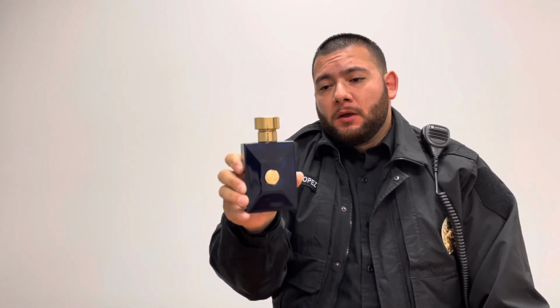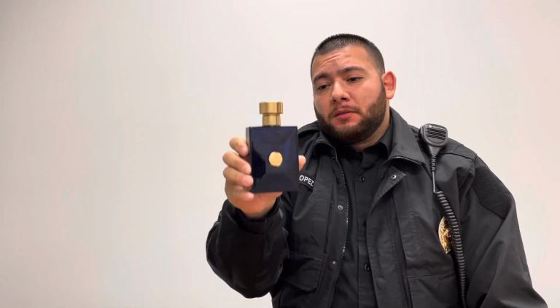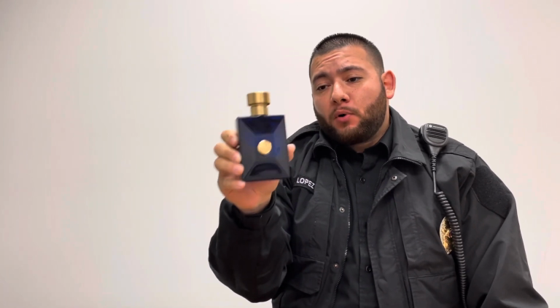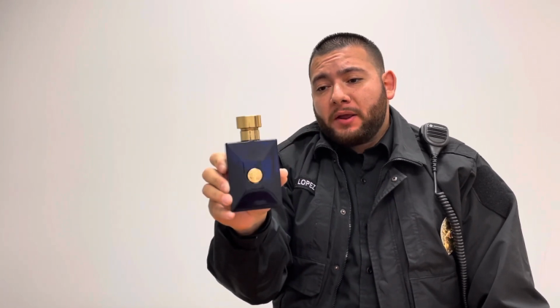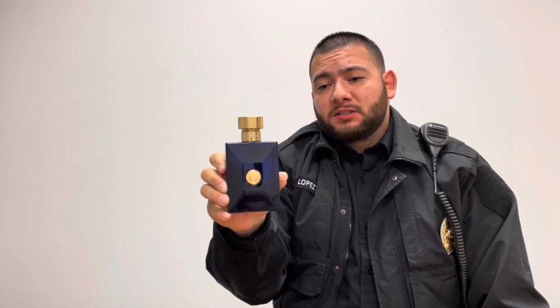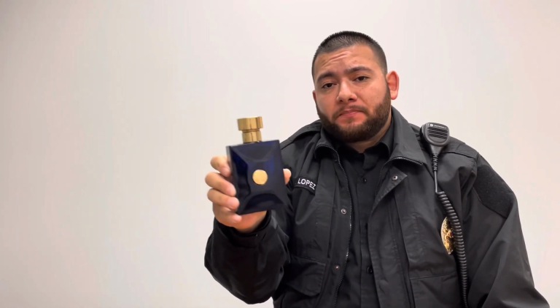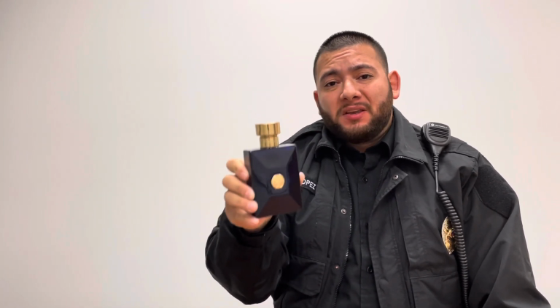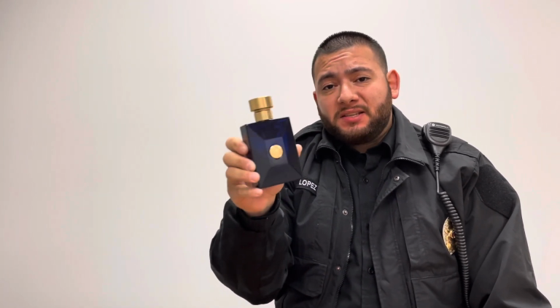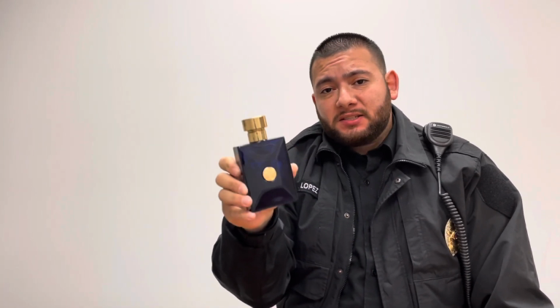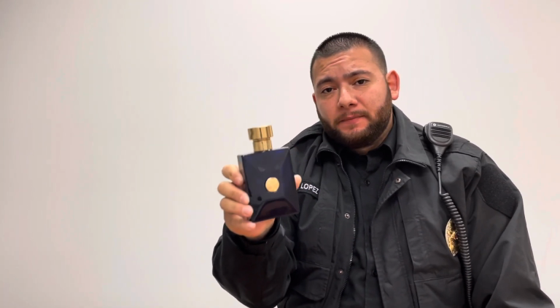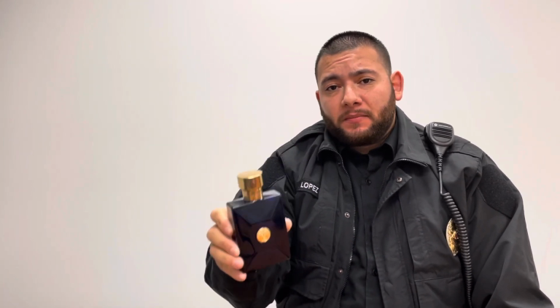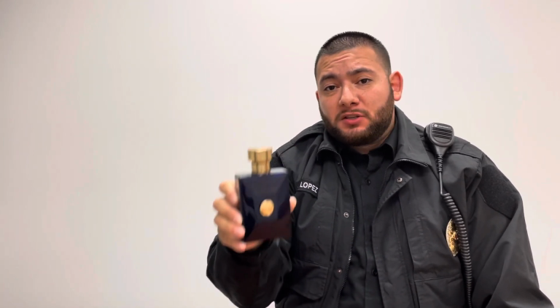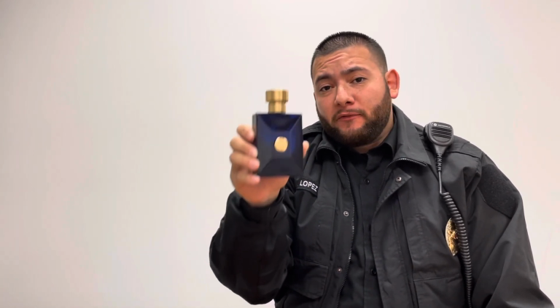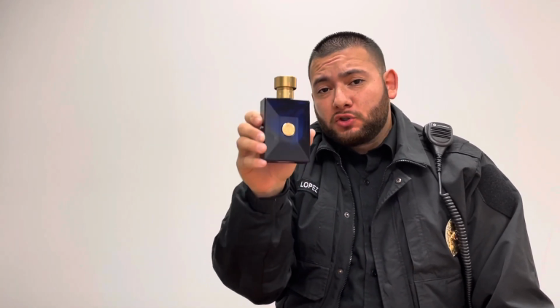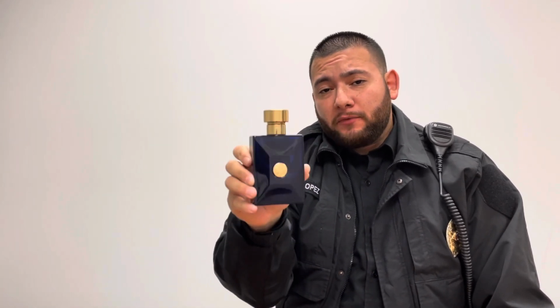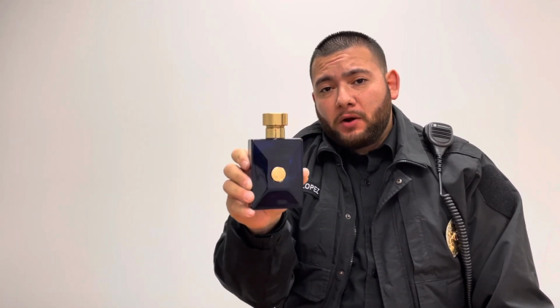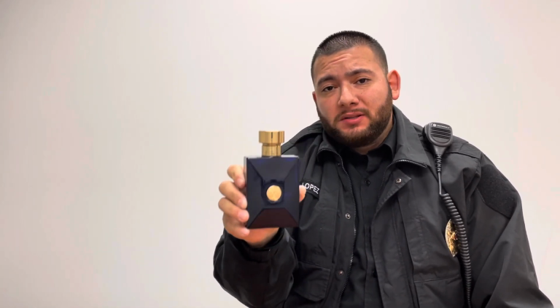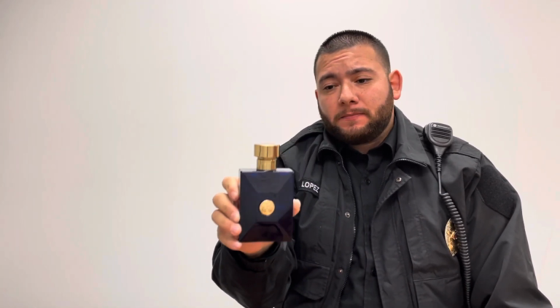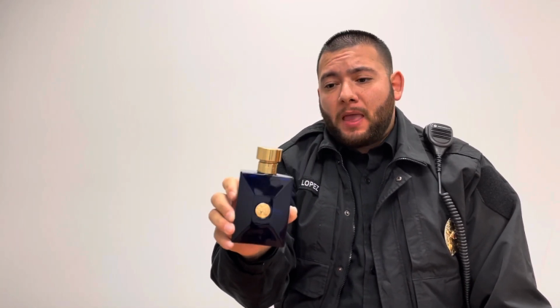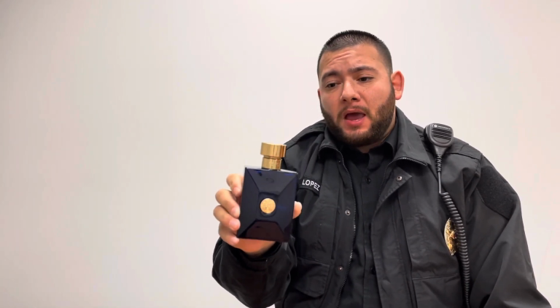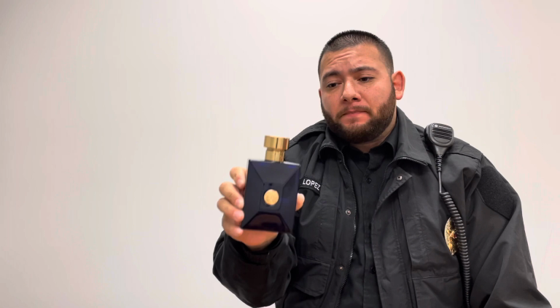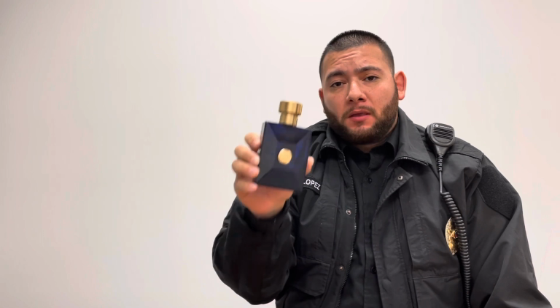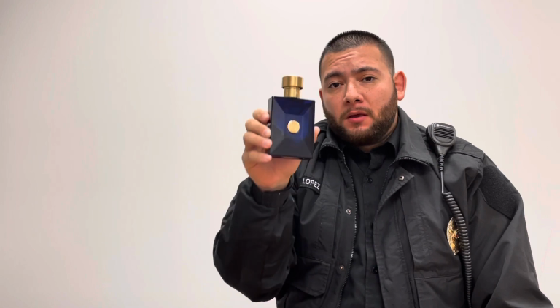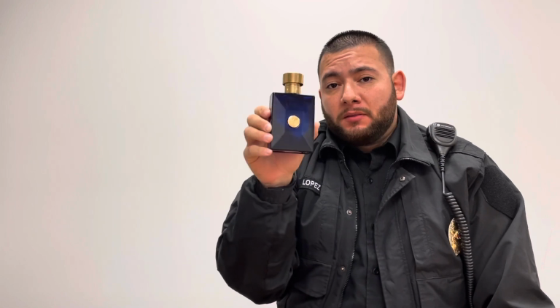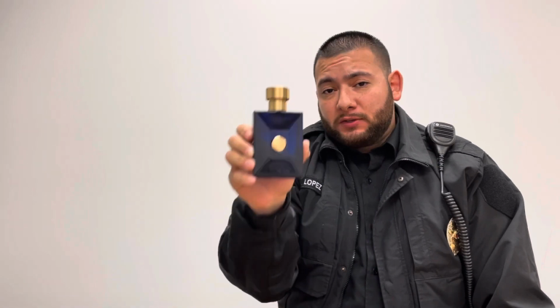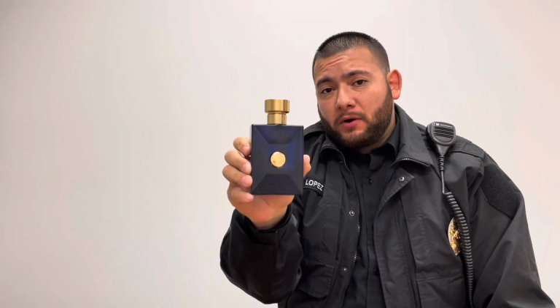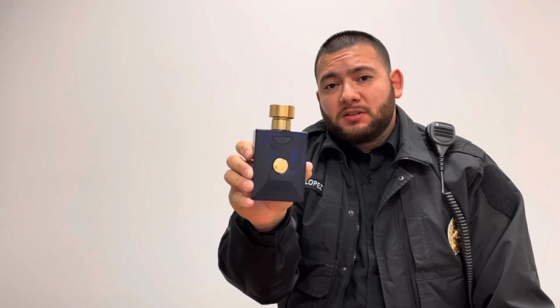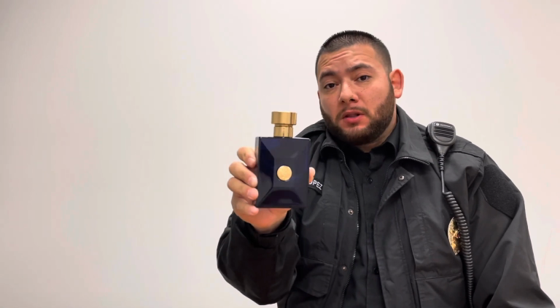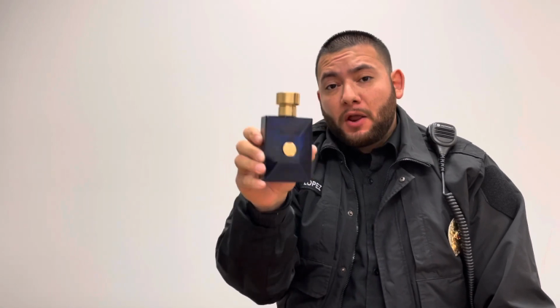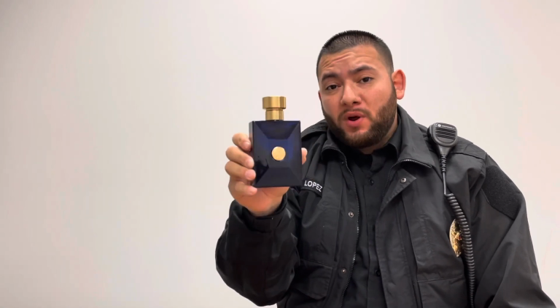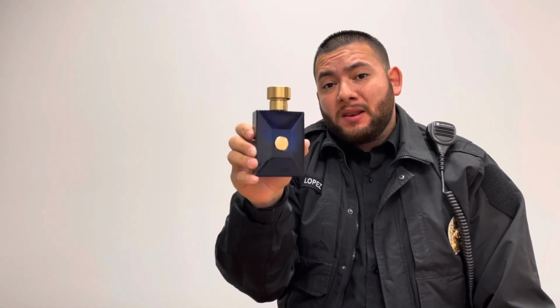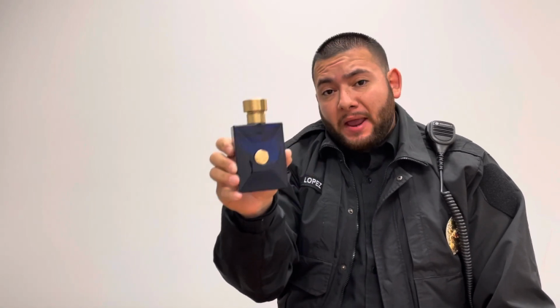If you're a fragrance enthusiast, I believe you should have this in your collection. The price is decent. It's a versatile fragrance, and a lot of women like it.